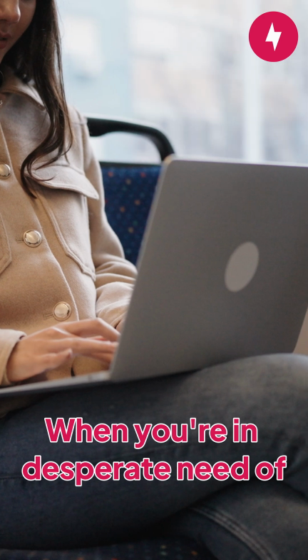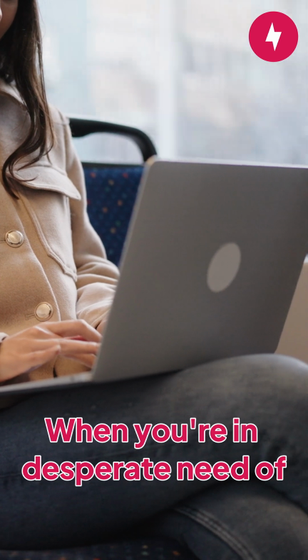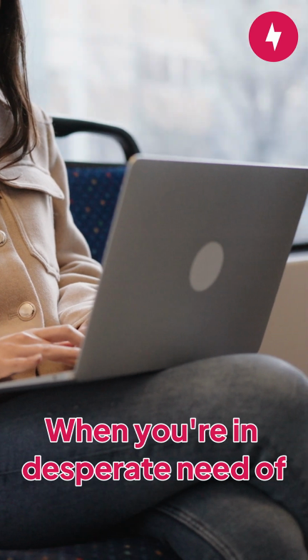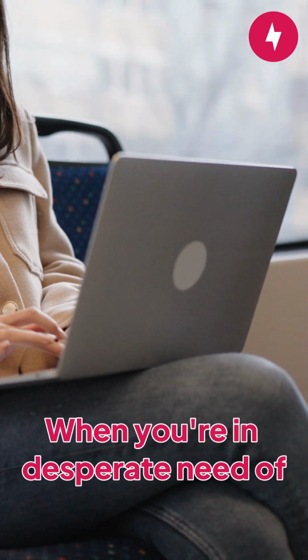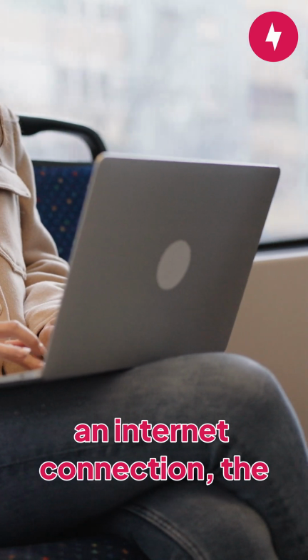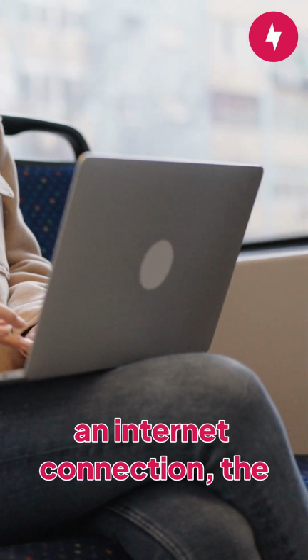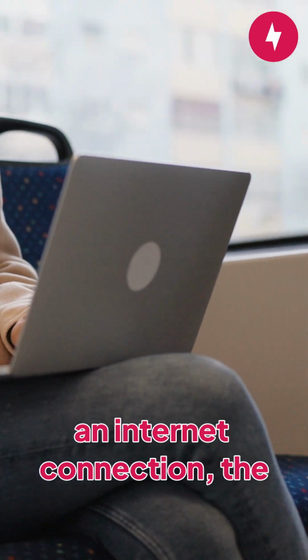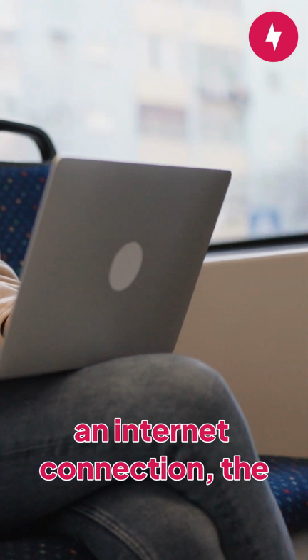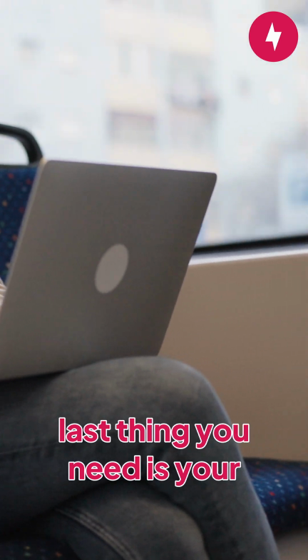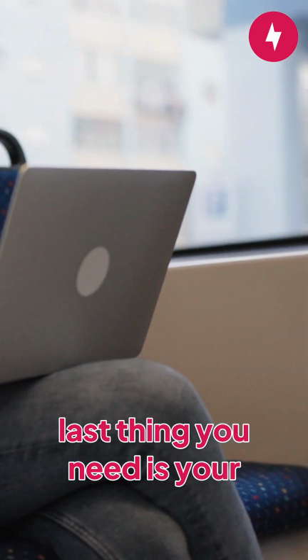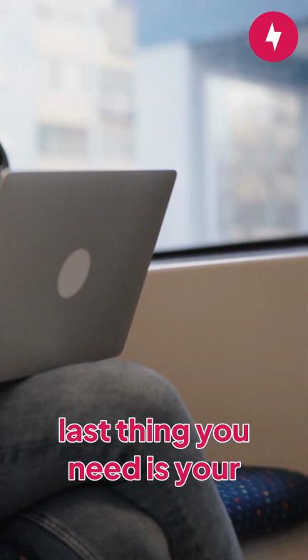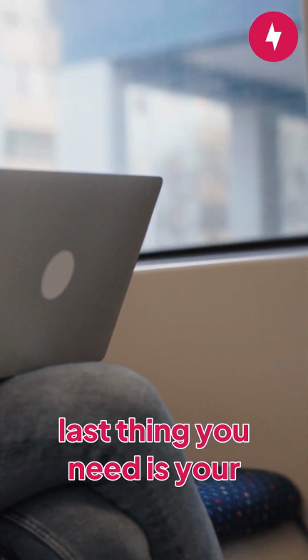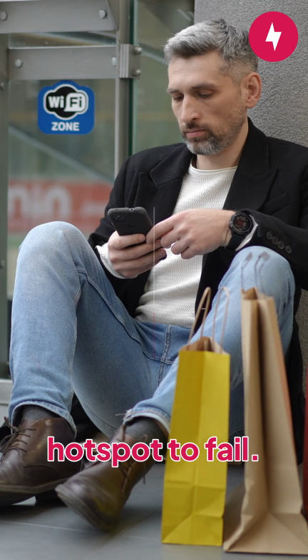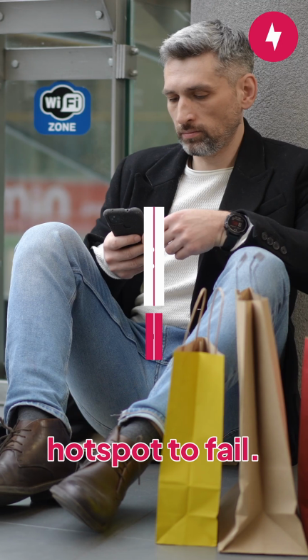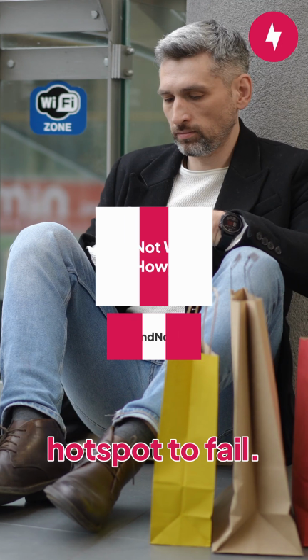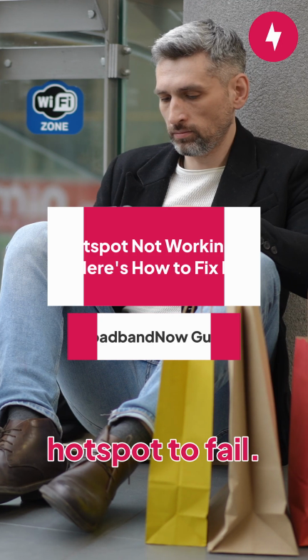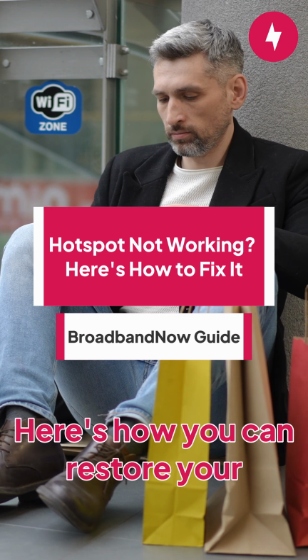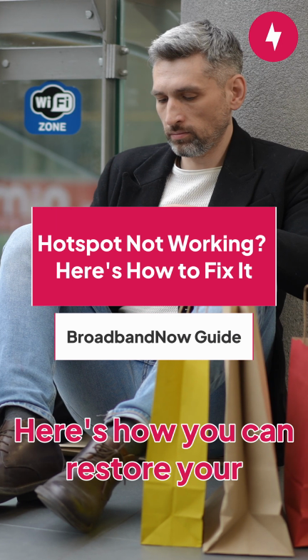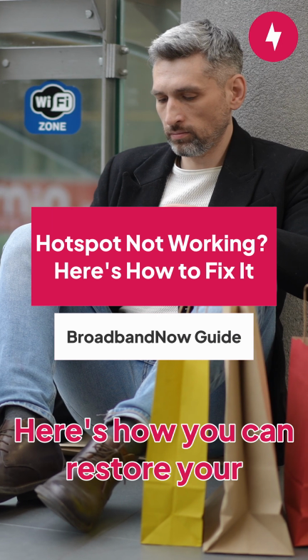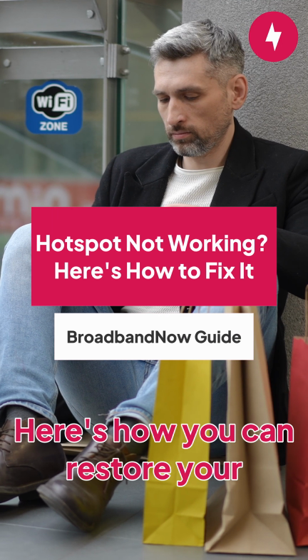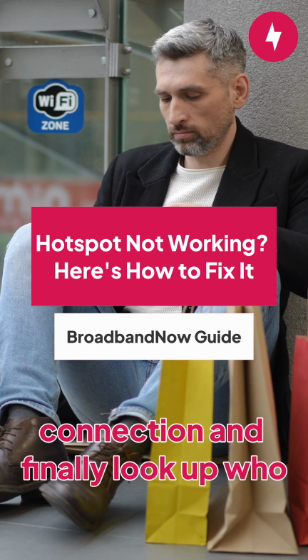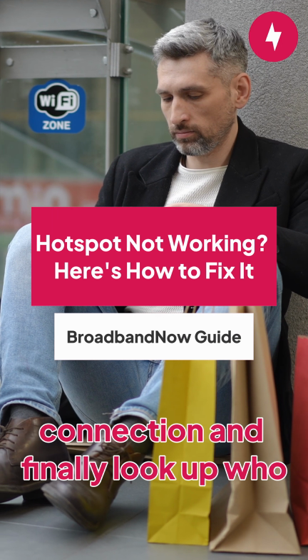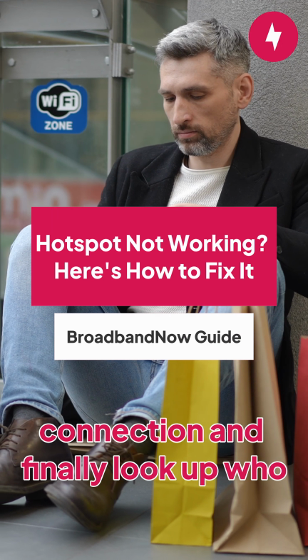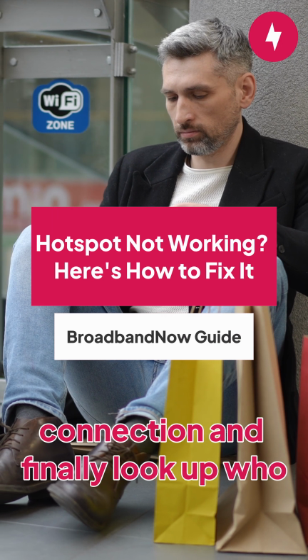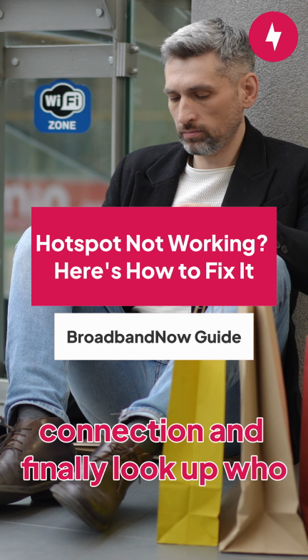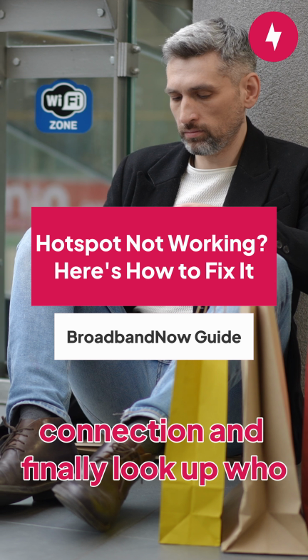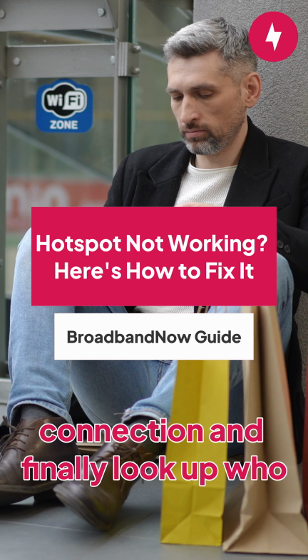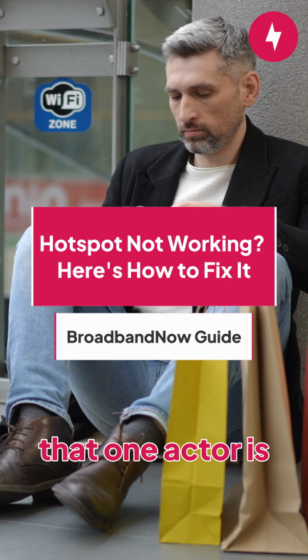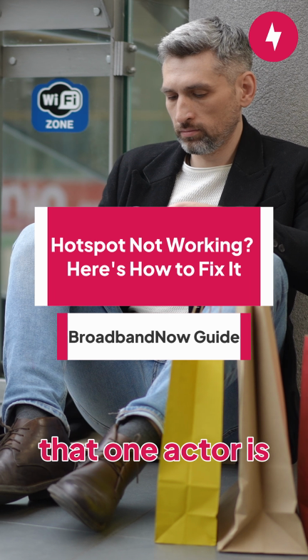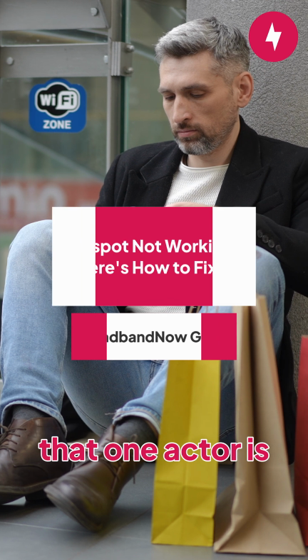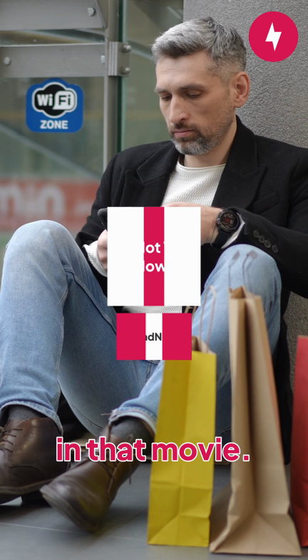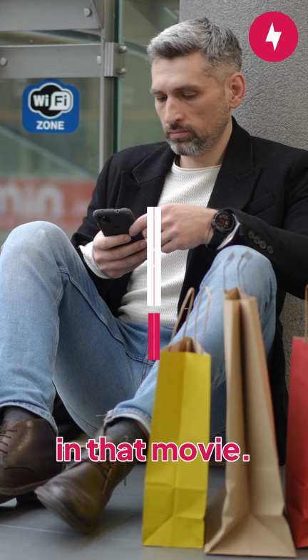When you're in desperate need of an internet connection, the last thing you need is your hotspot to fail. Here's how you can restore your connection and finally look up who that one actor is in that movie.